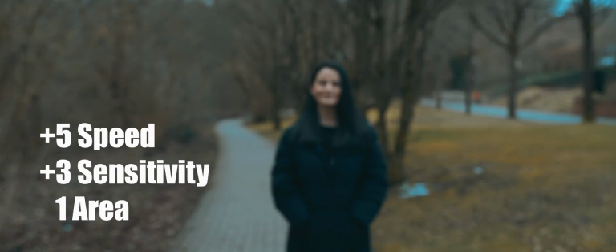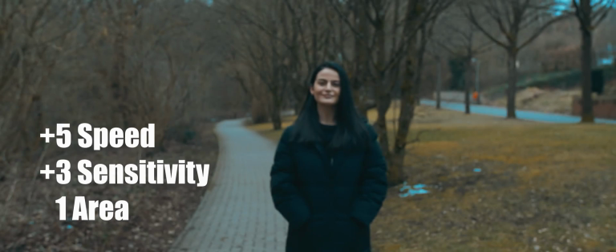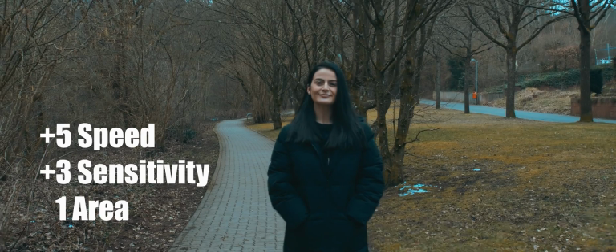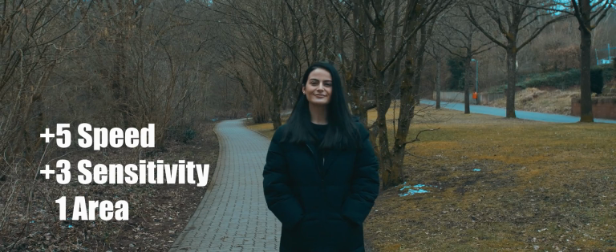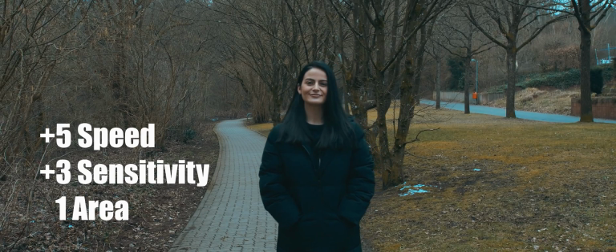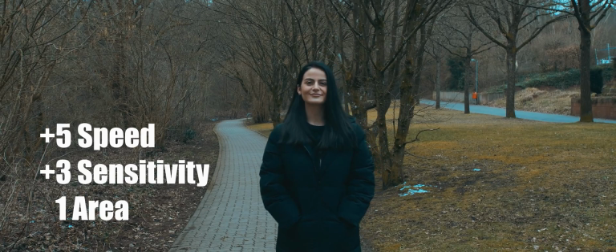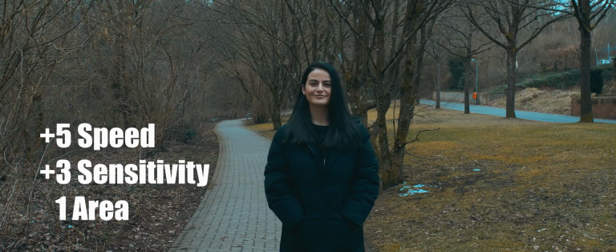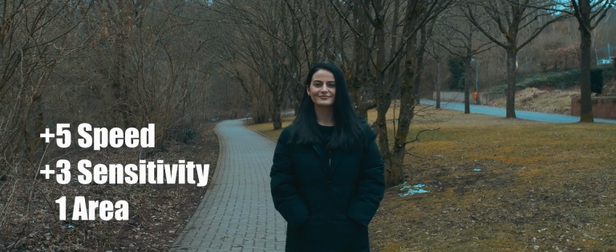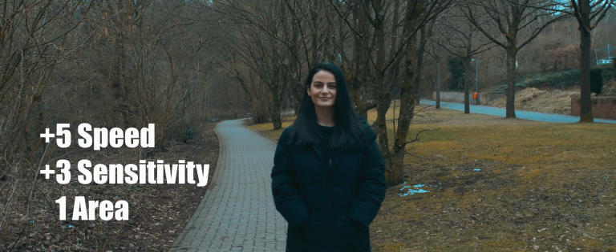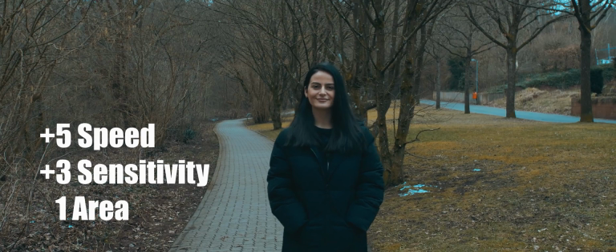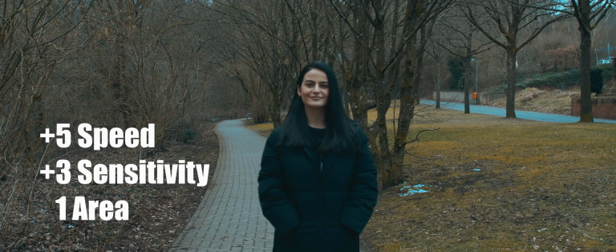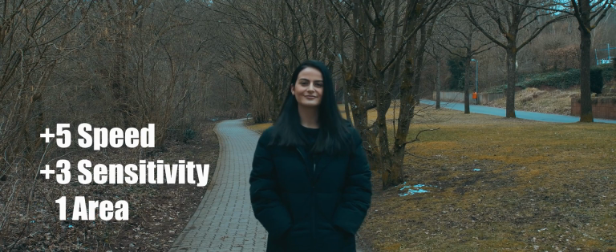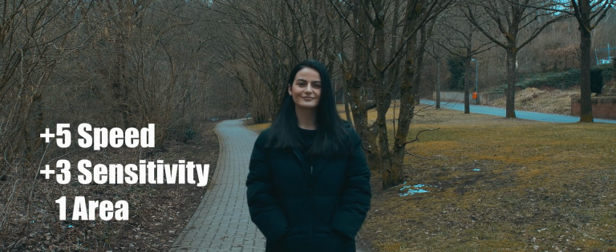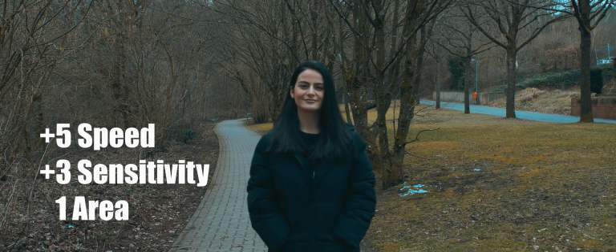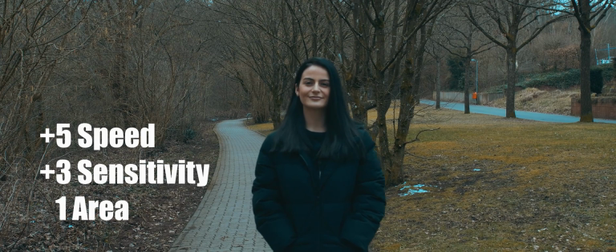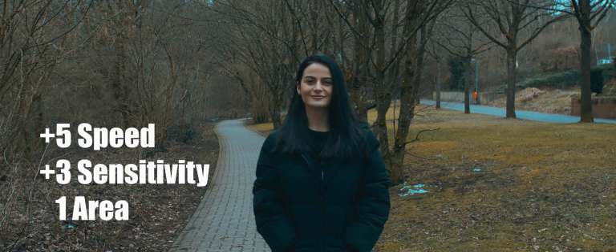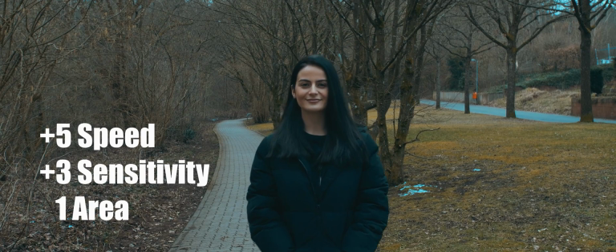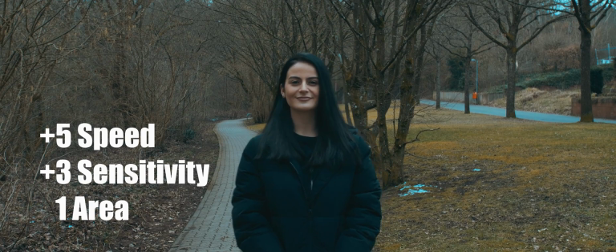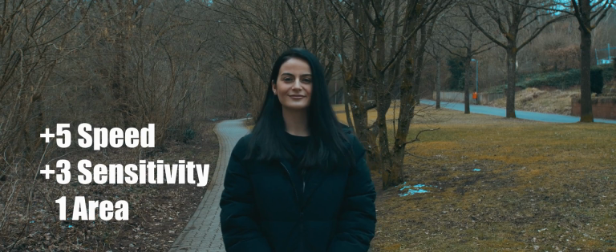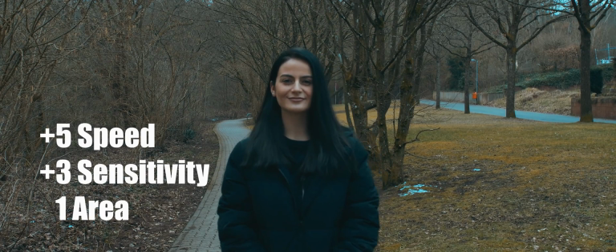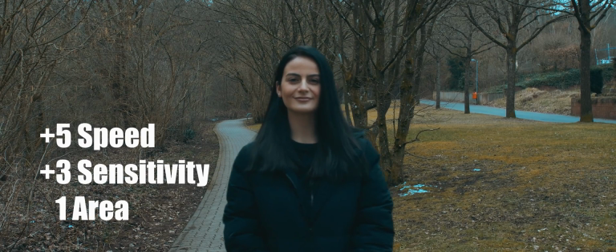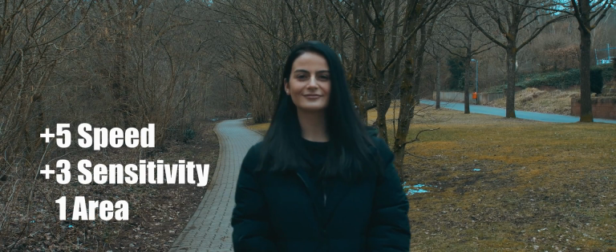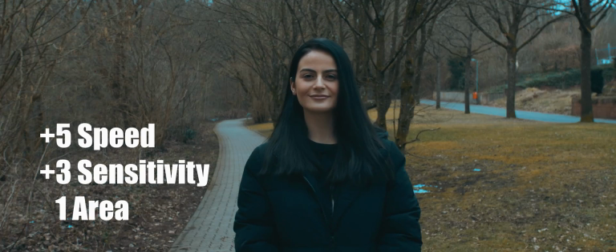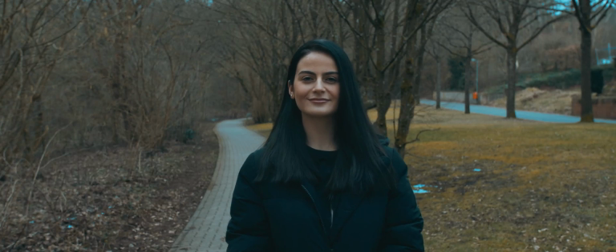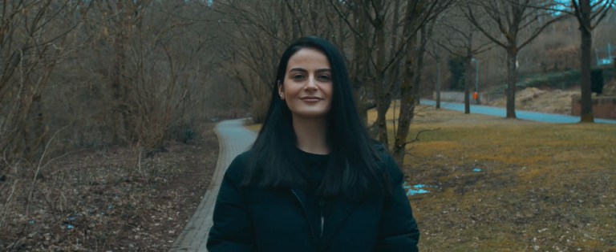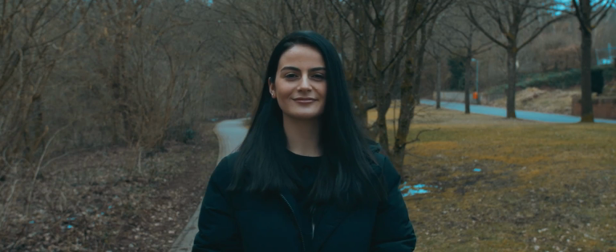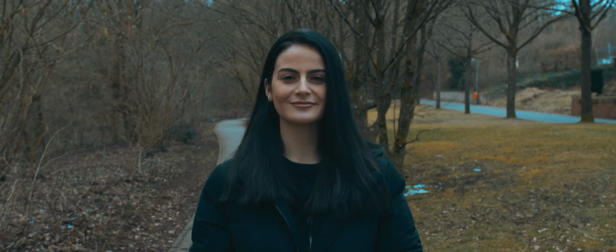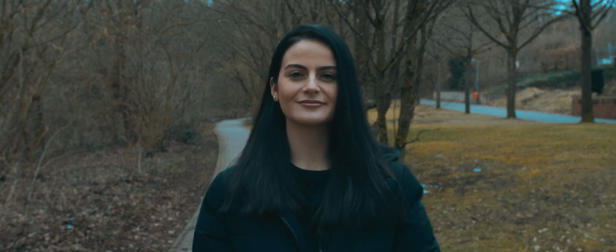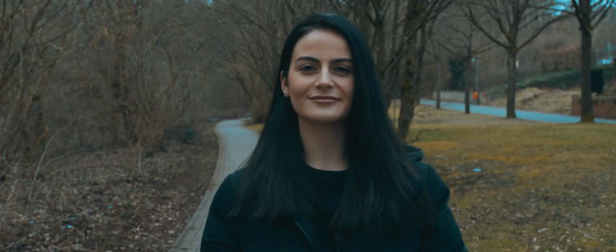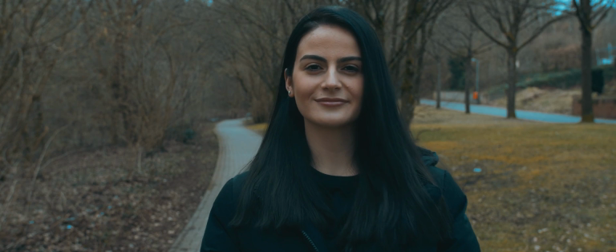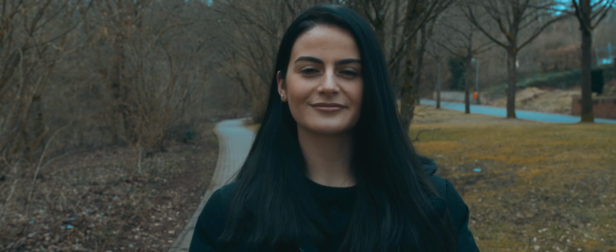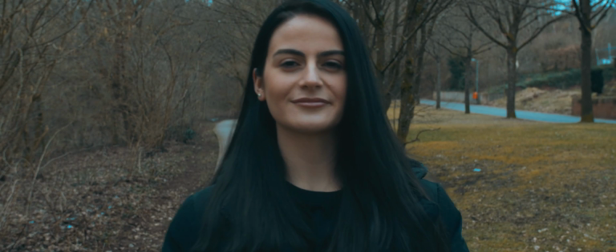All right, second test is still speed five but plus three sensitivity this time, and still at one area focus.